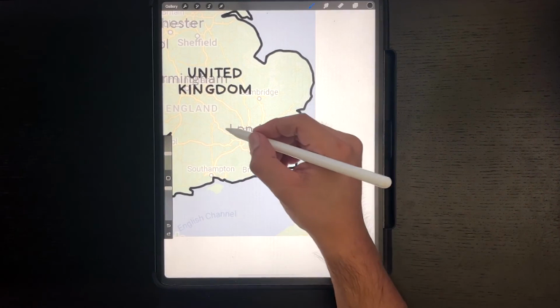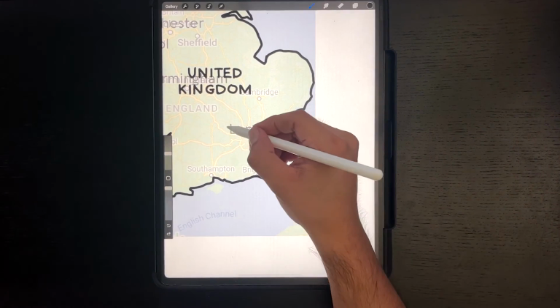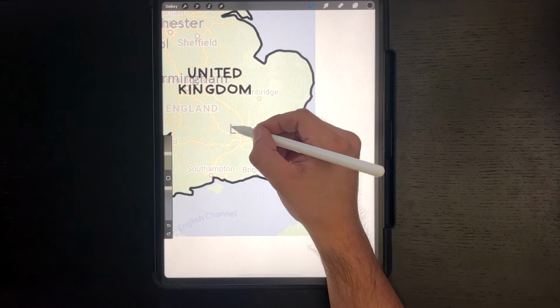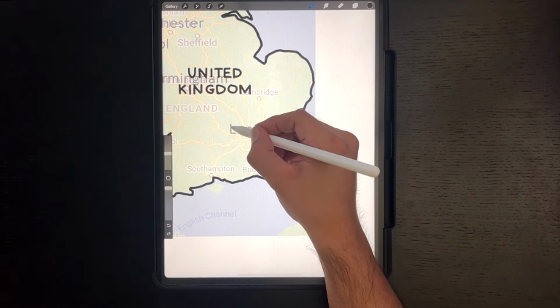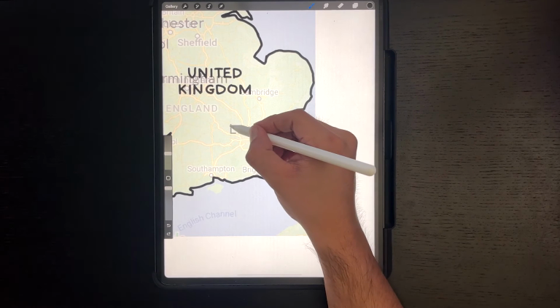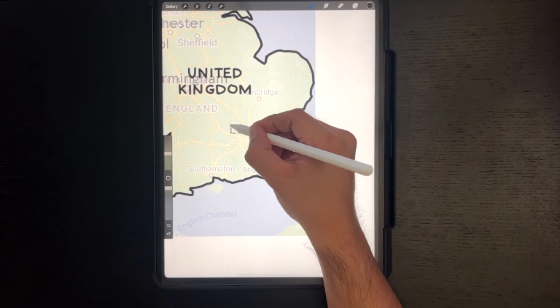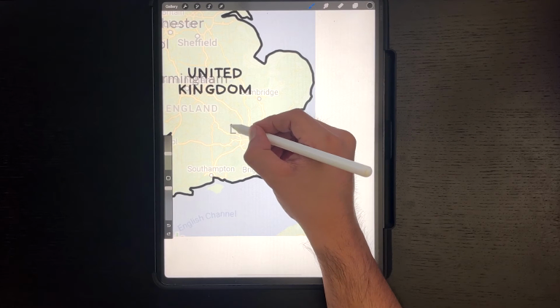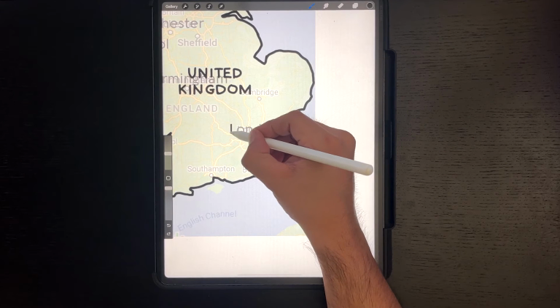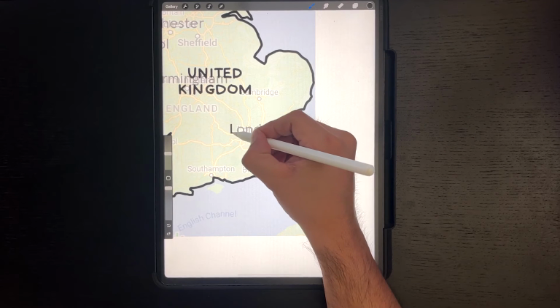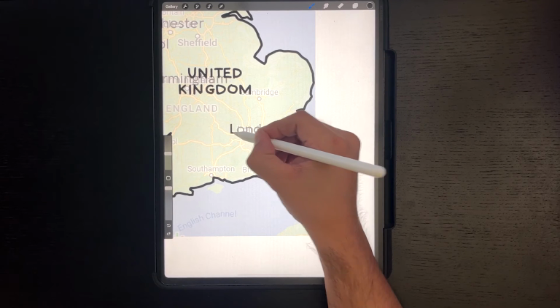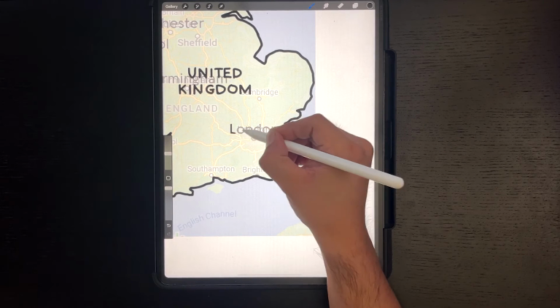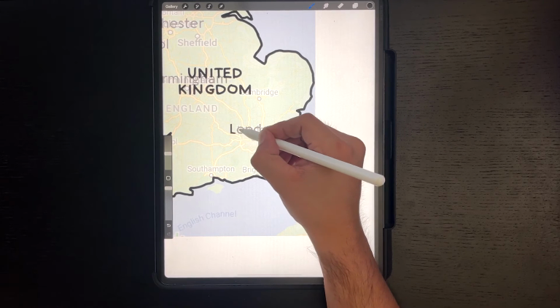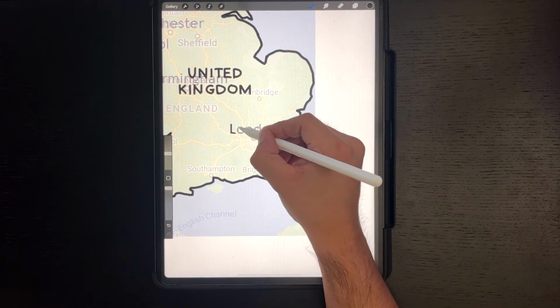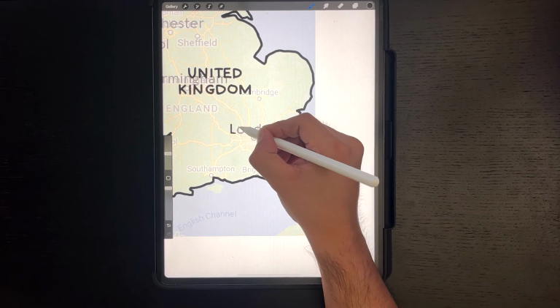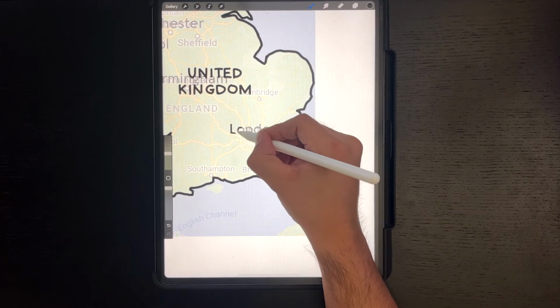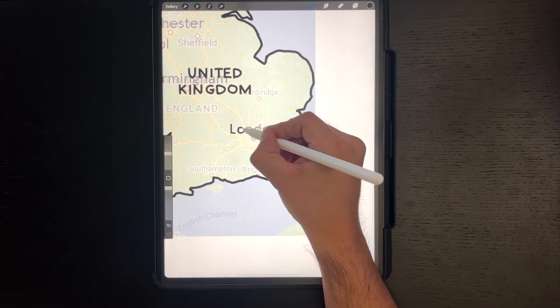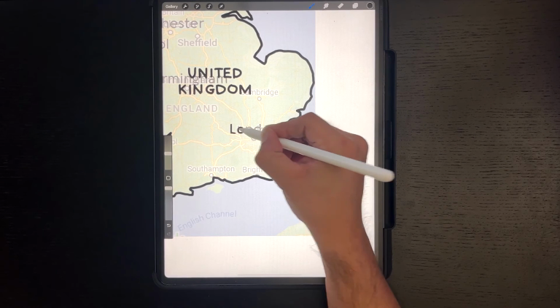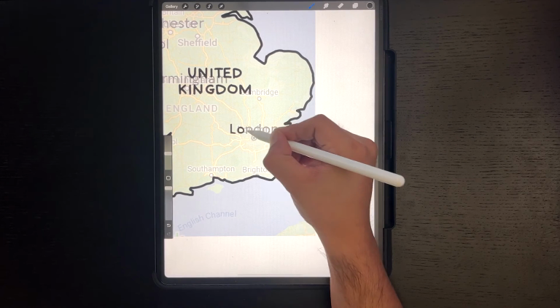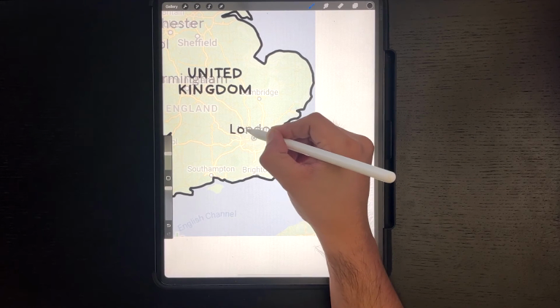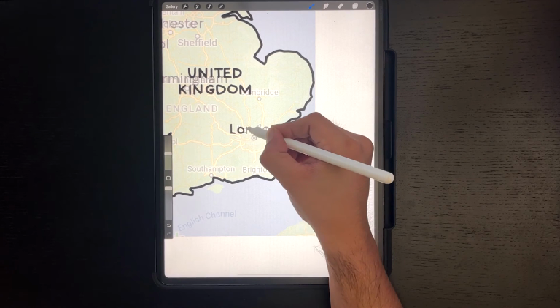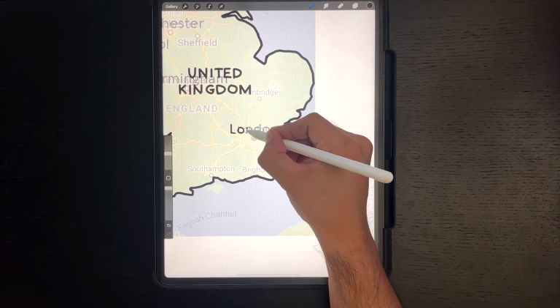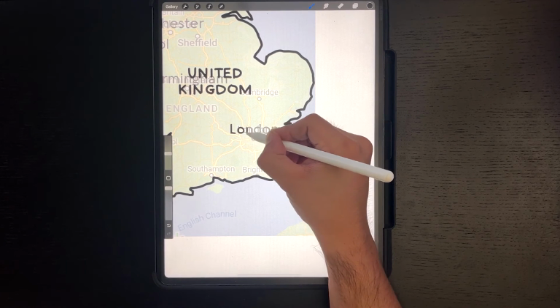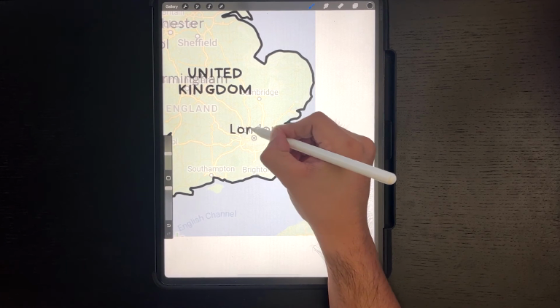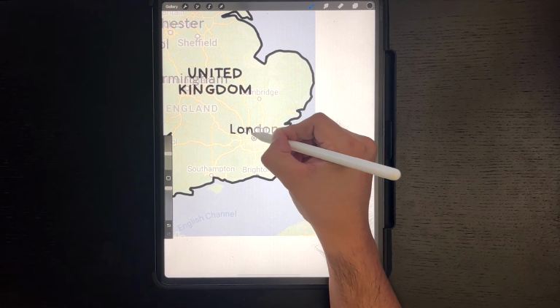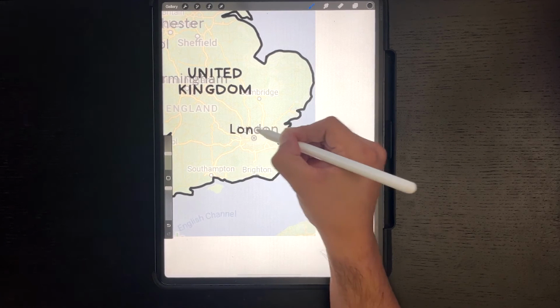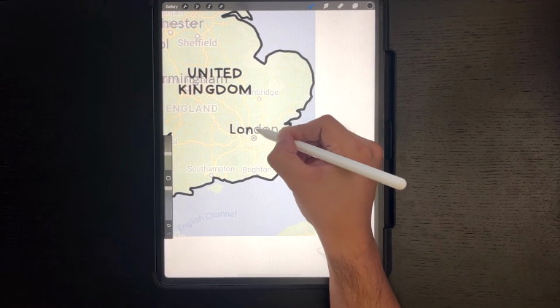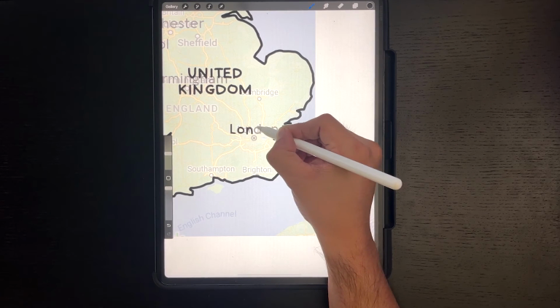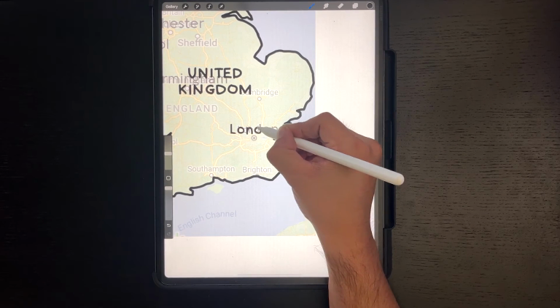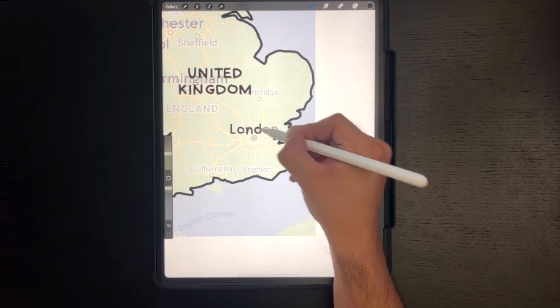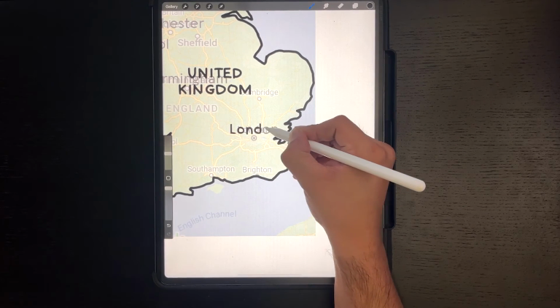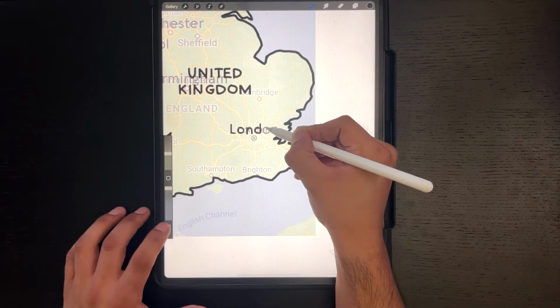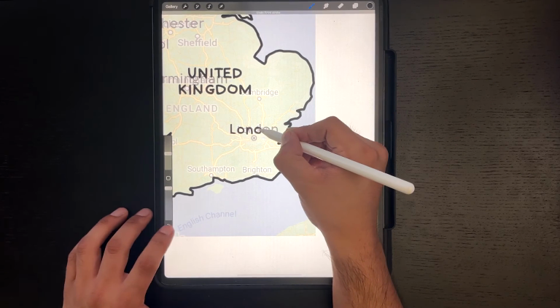I will now do the names of the cities. They are in lower case to separate themselves from the countries.